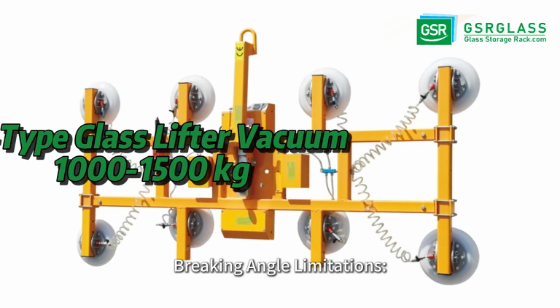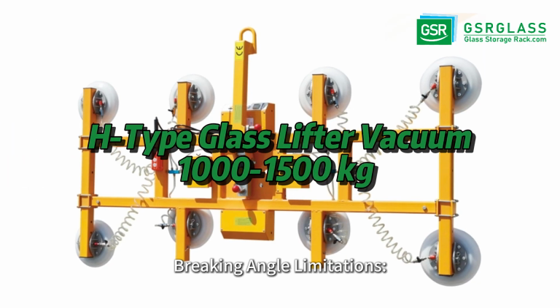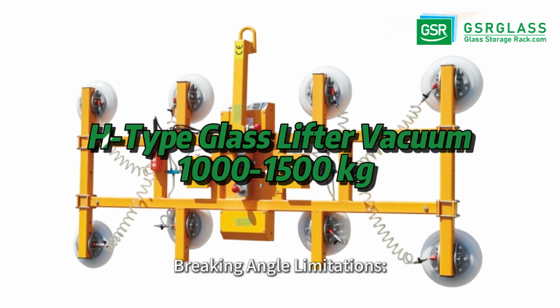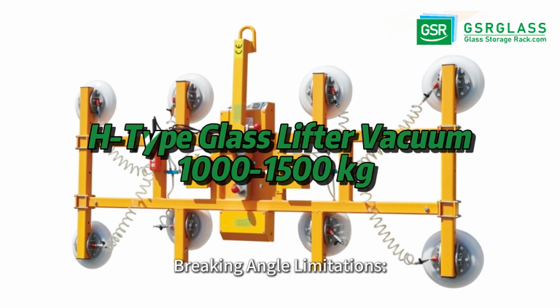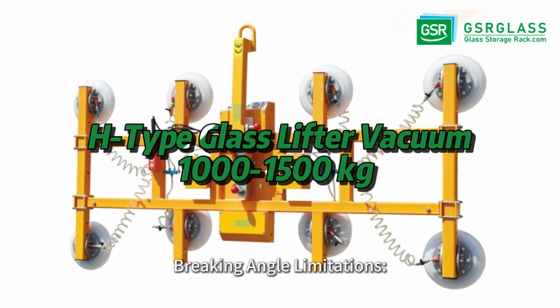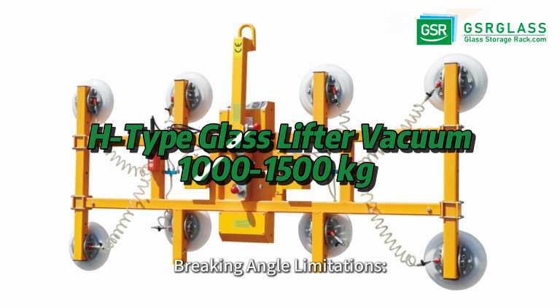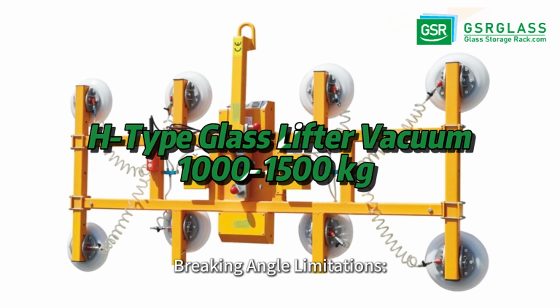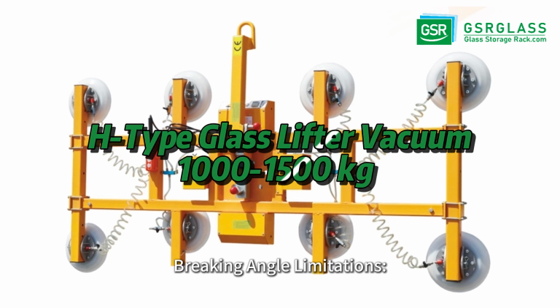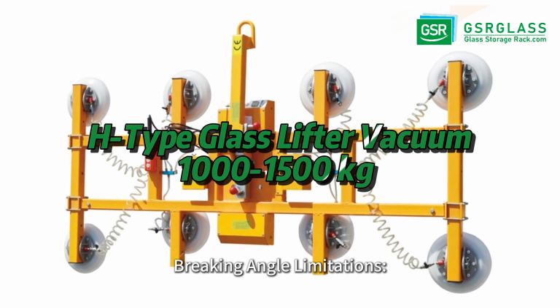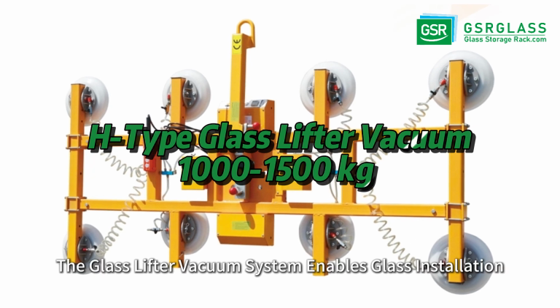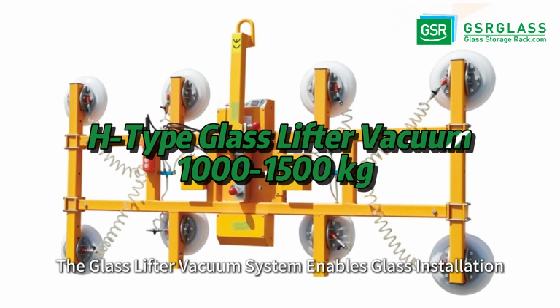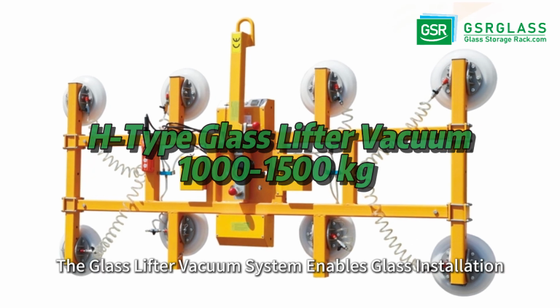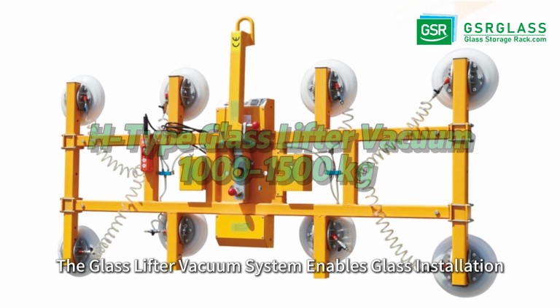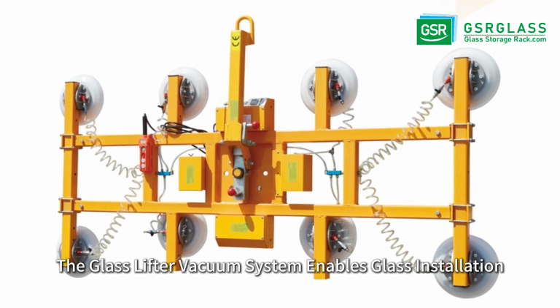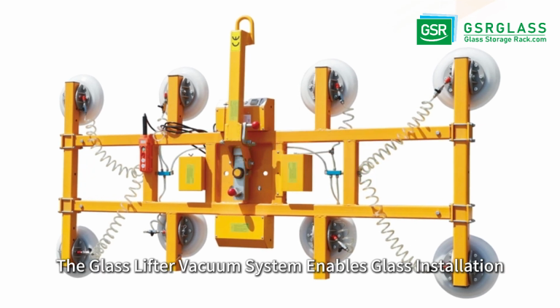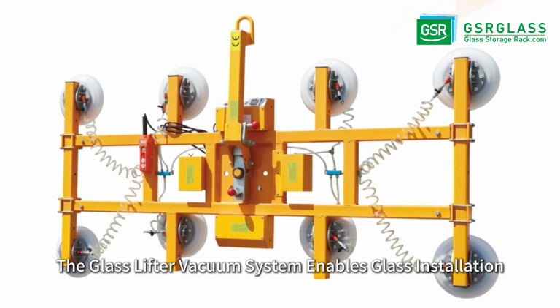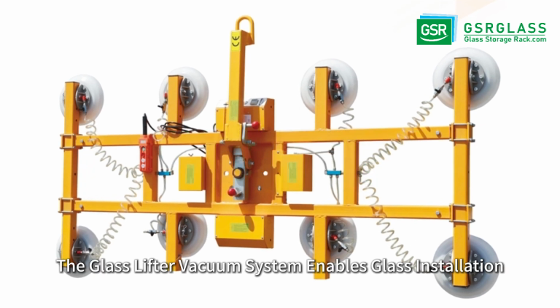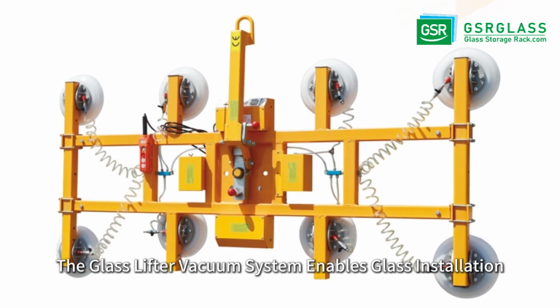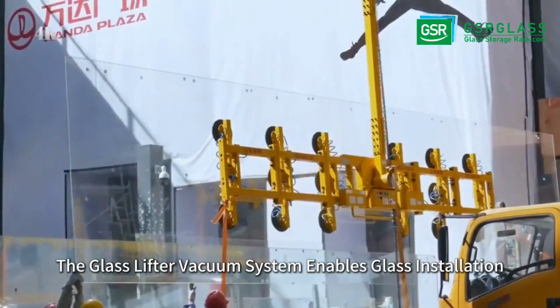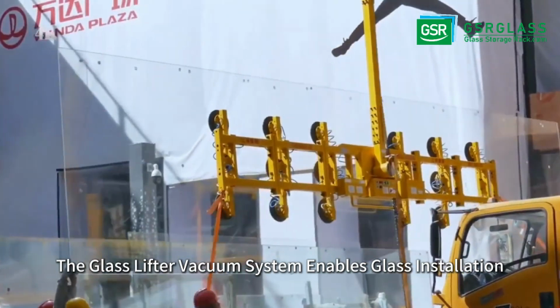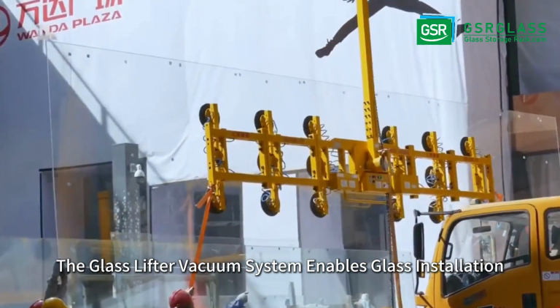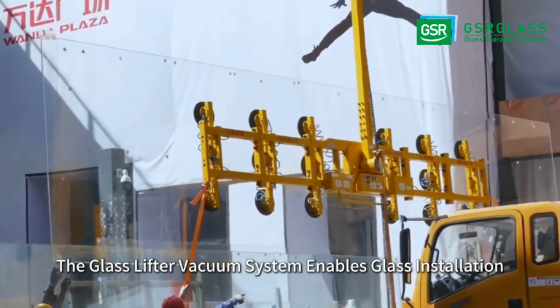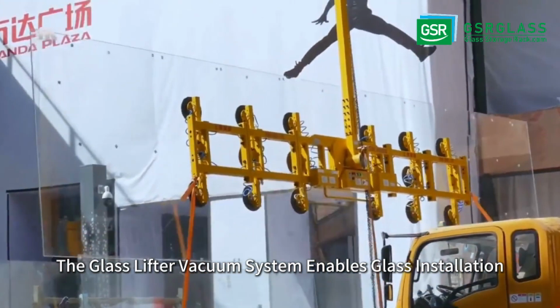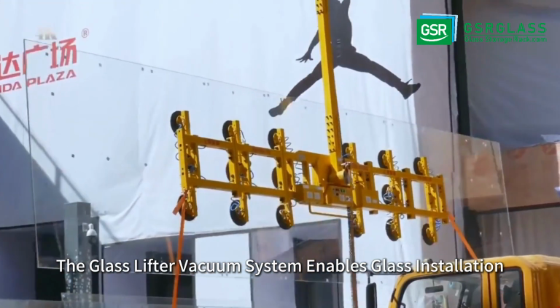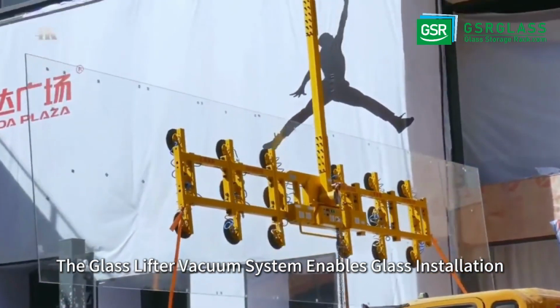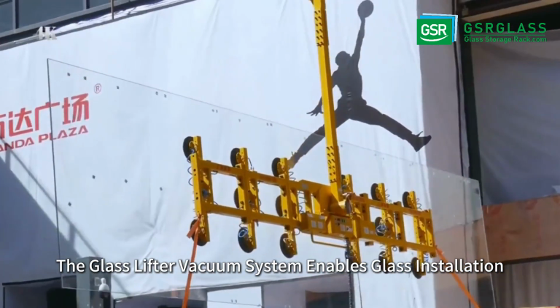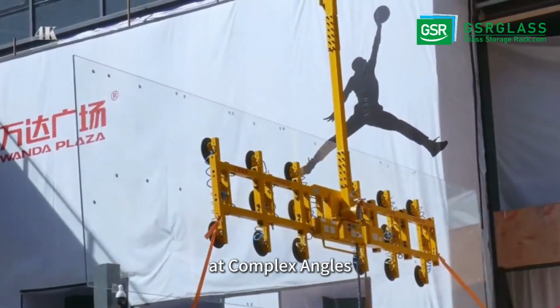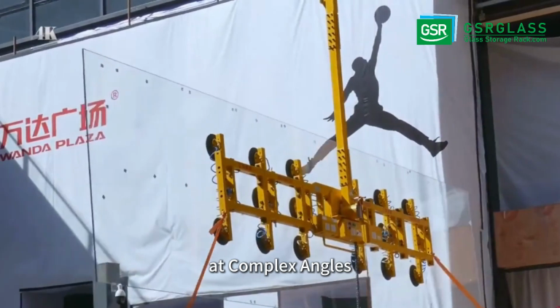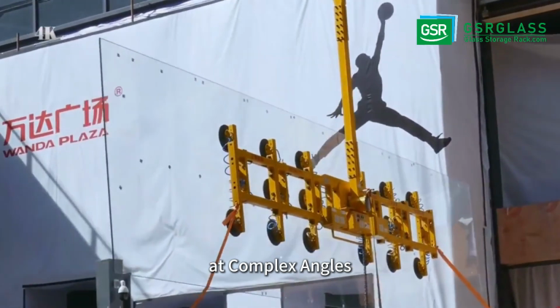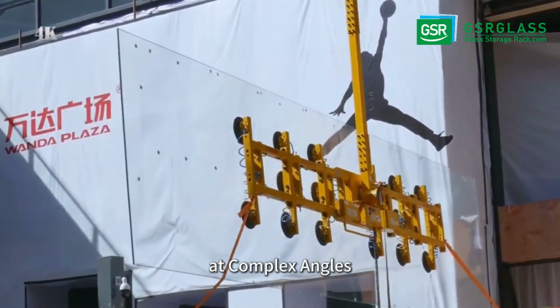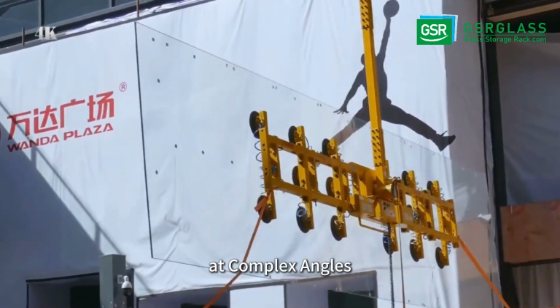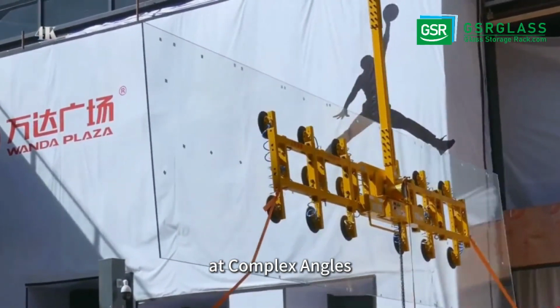Breaking angle limitations, the glass lifter vacuum system enables glass installation at complex angles.